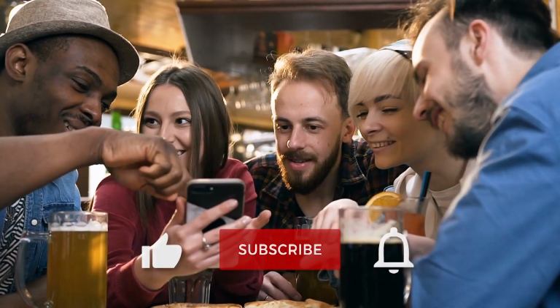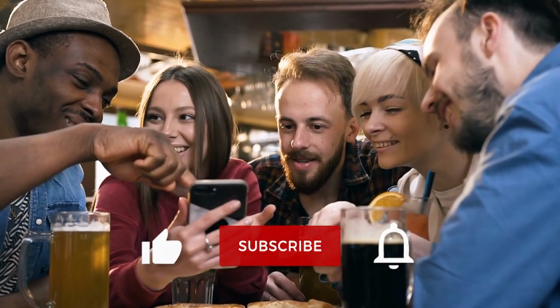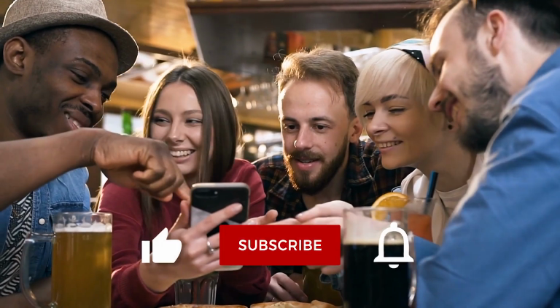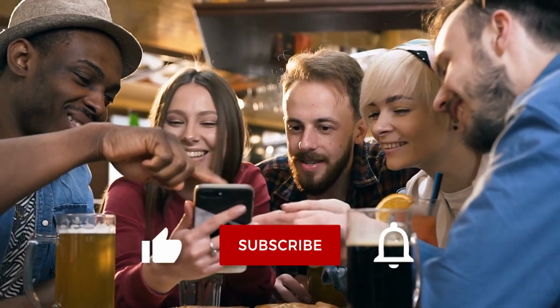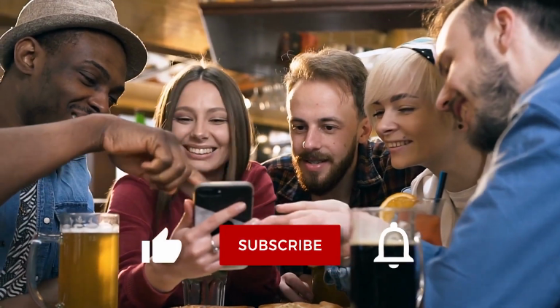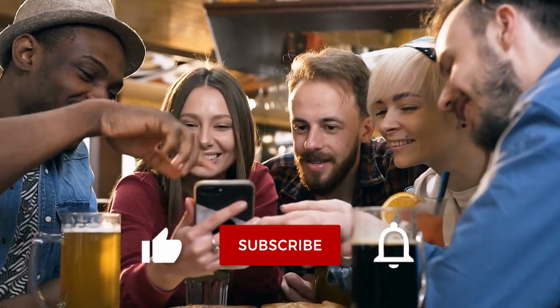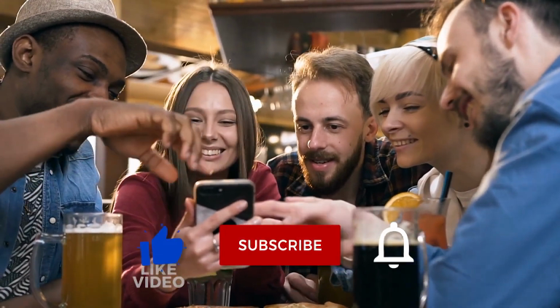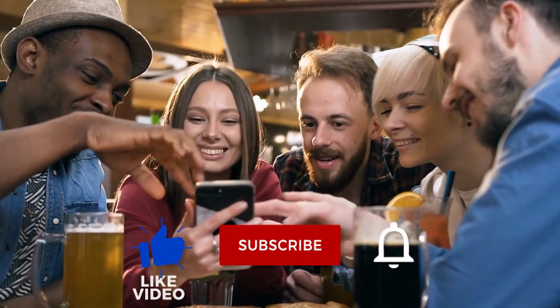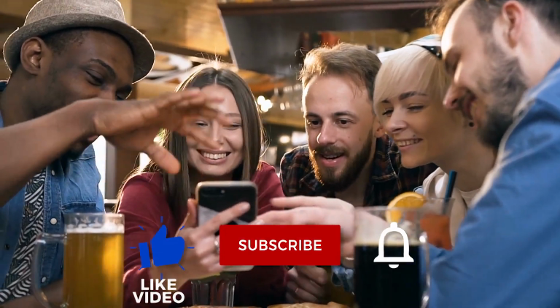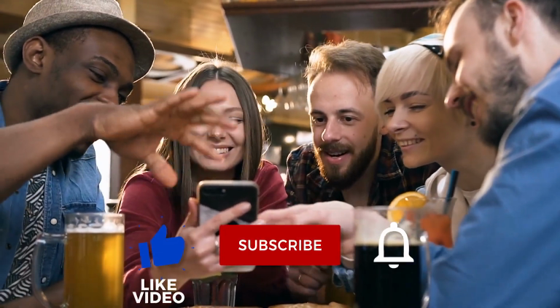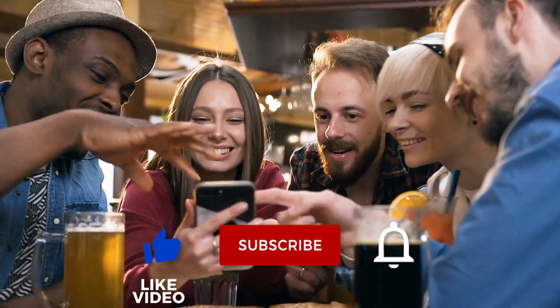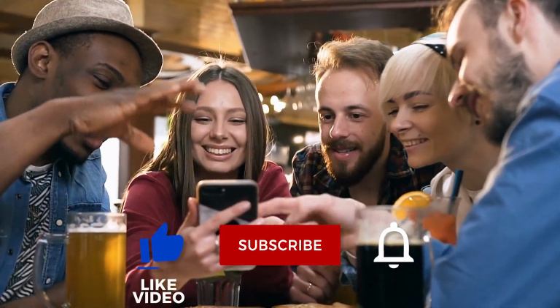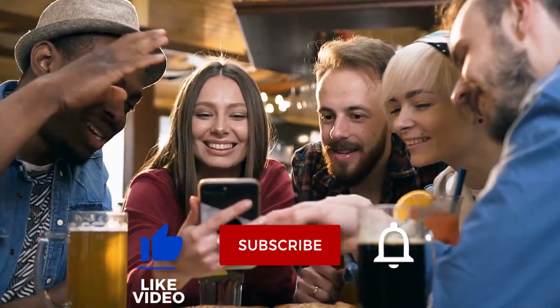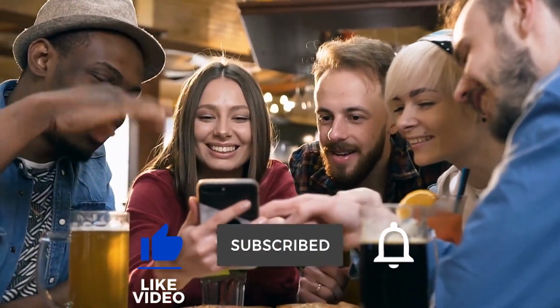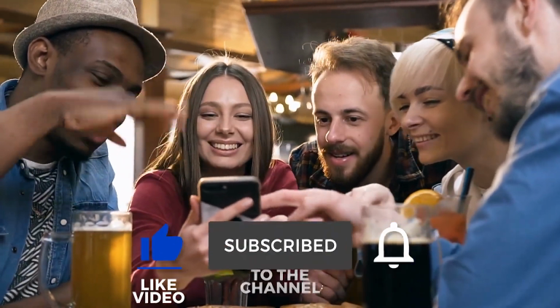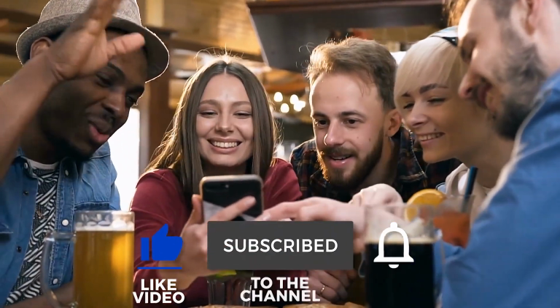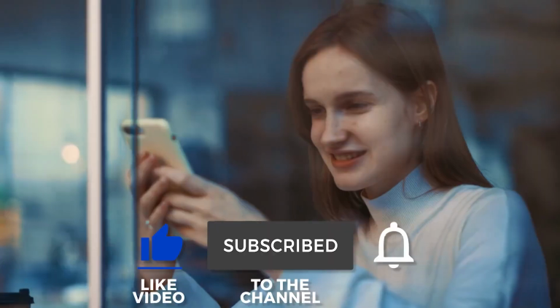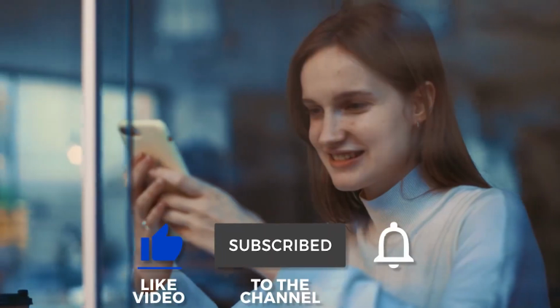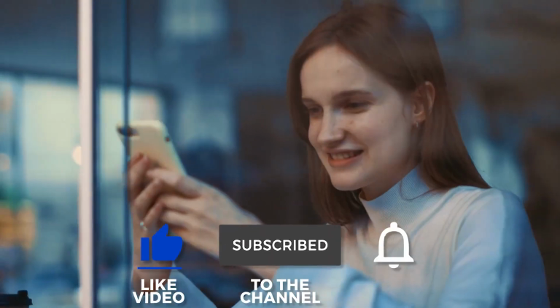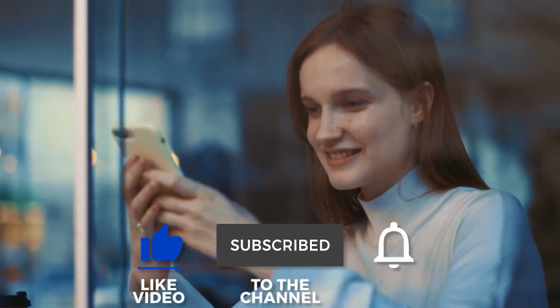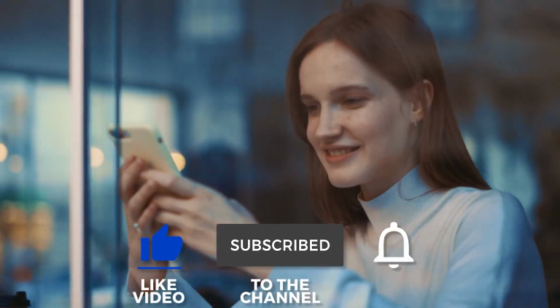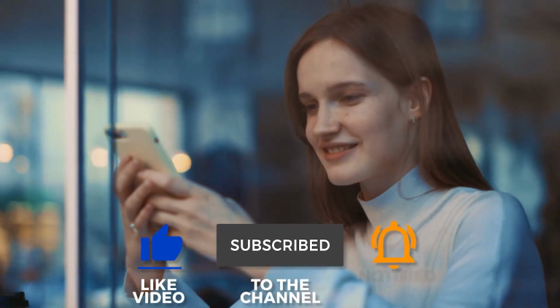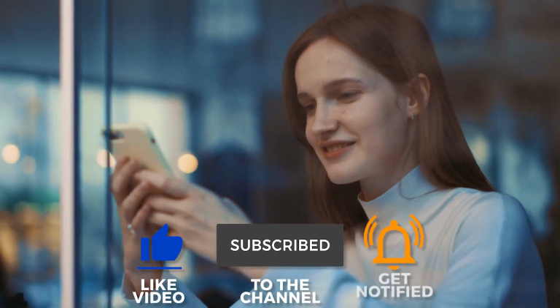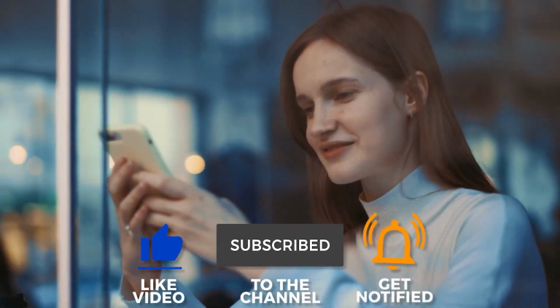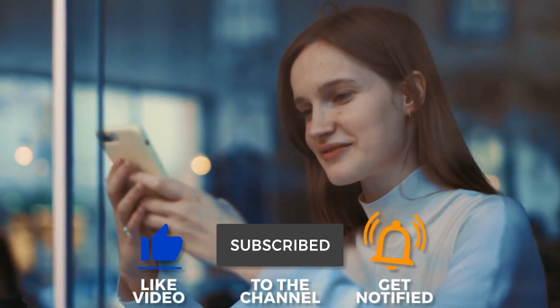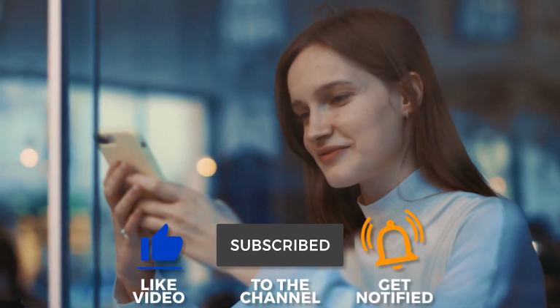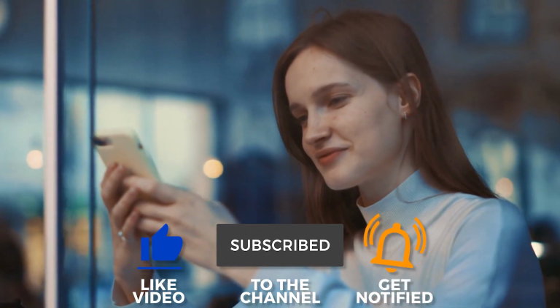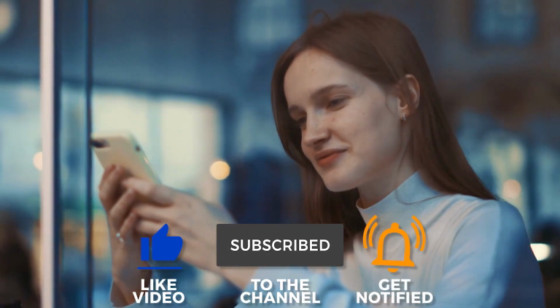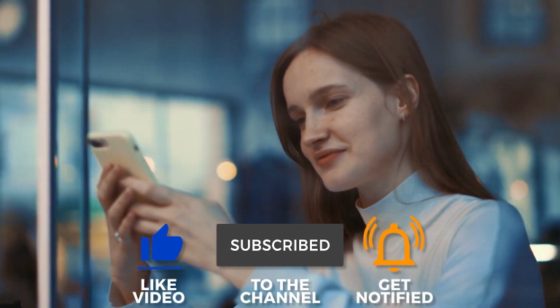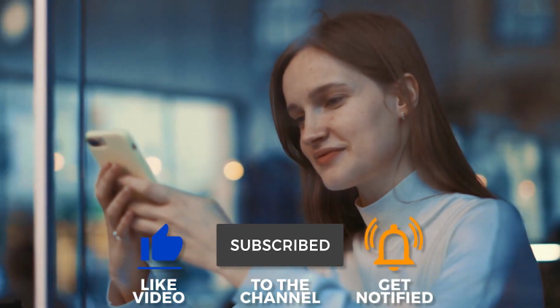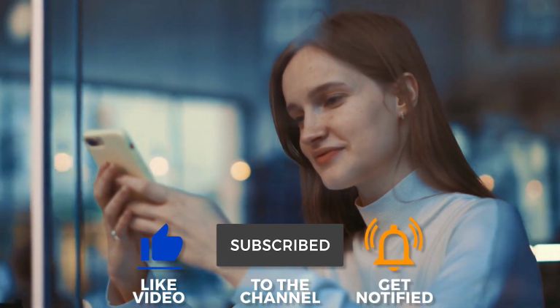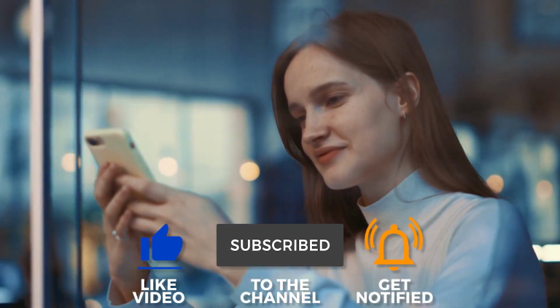Thanks for watching and make sure to like this video and subscribe to our channel for more top 10 clips from WatchTop10s.